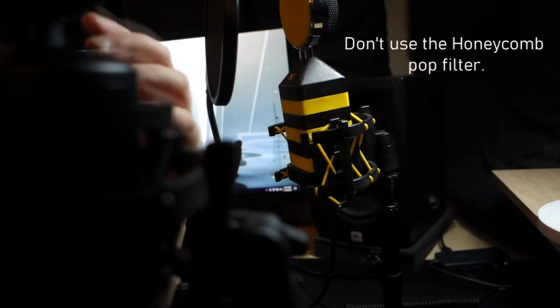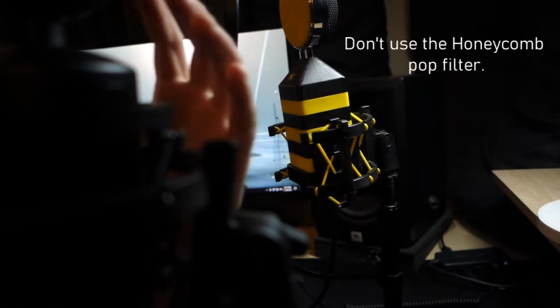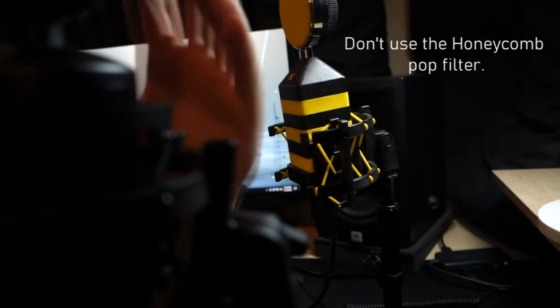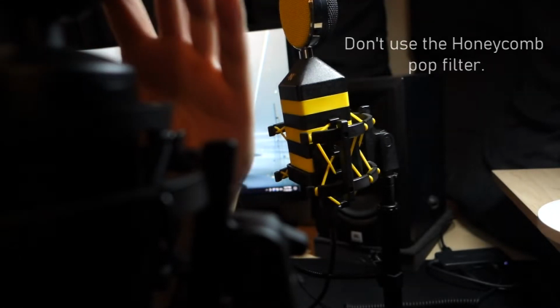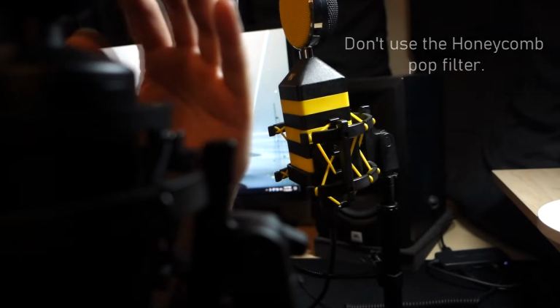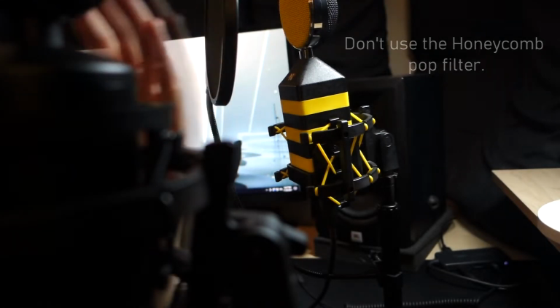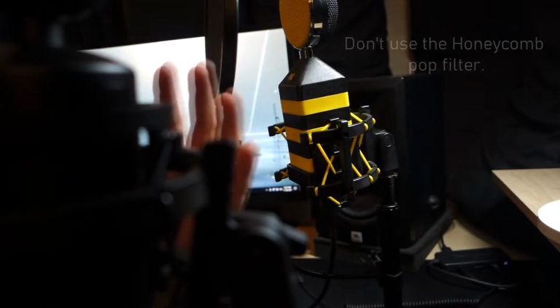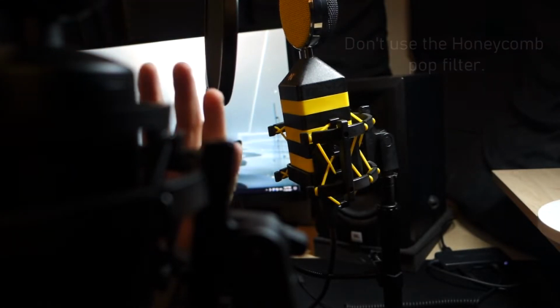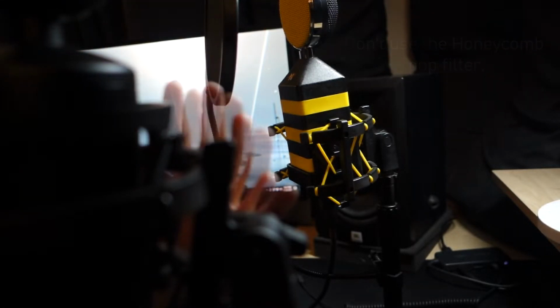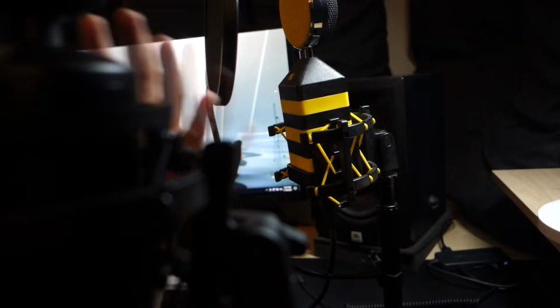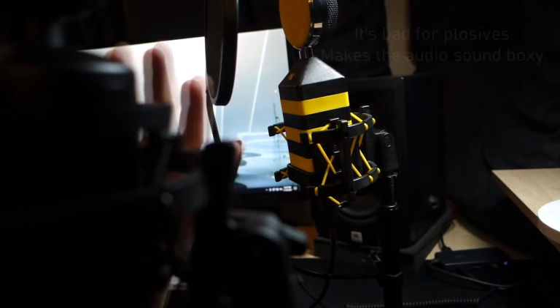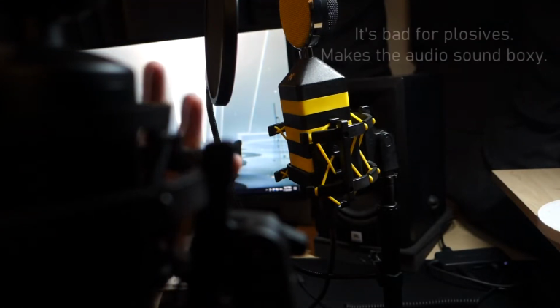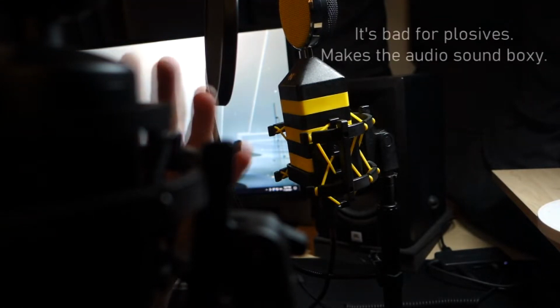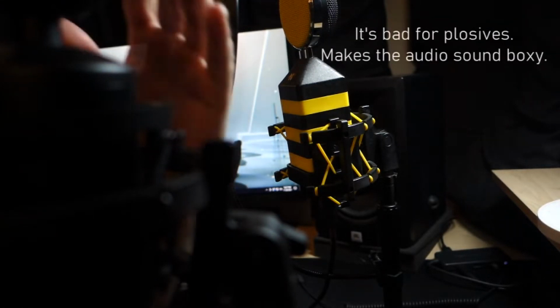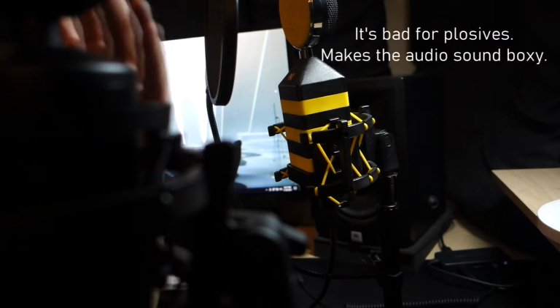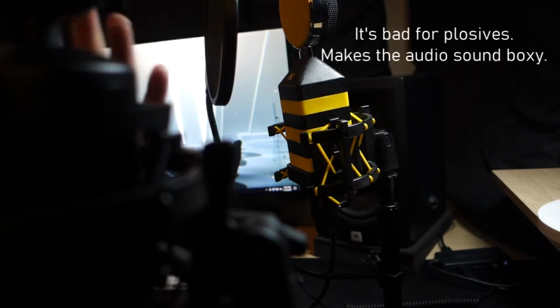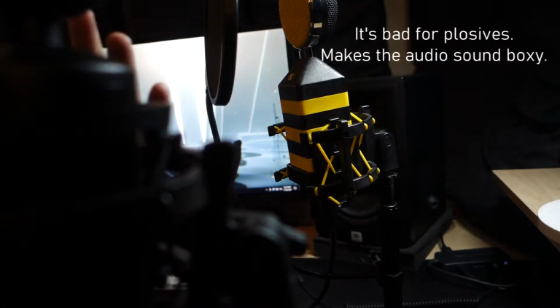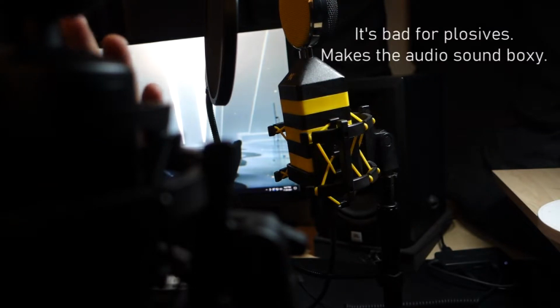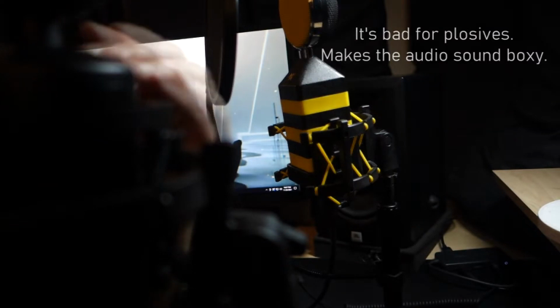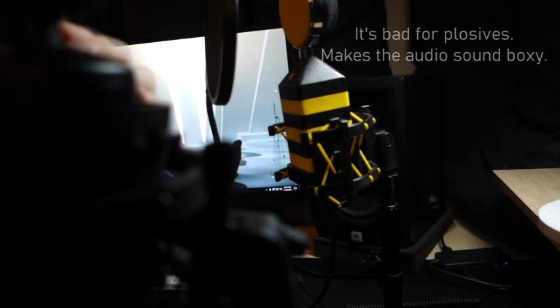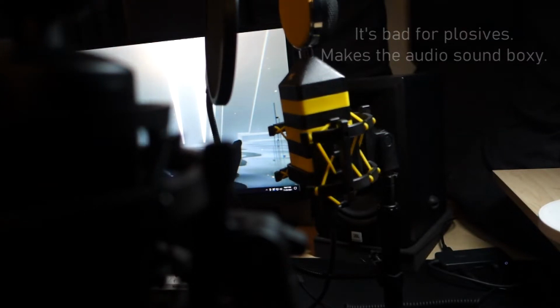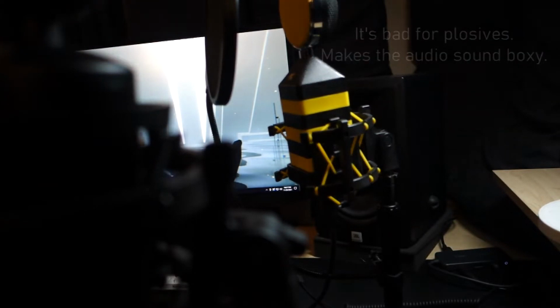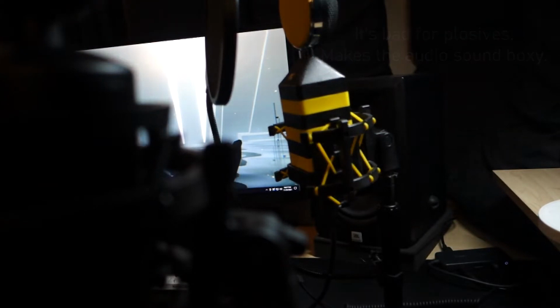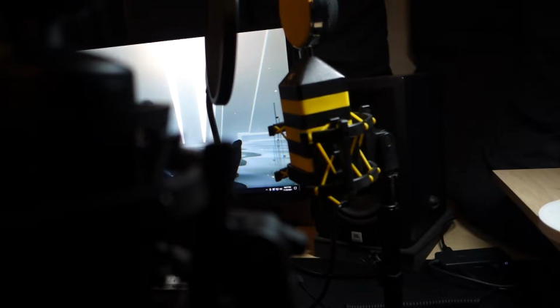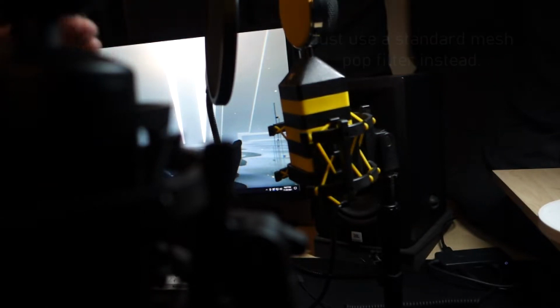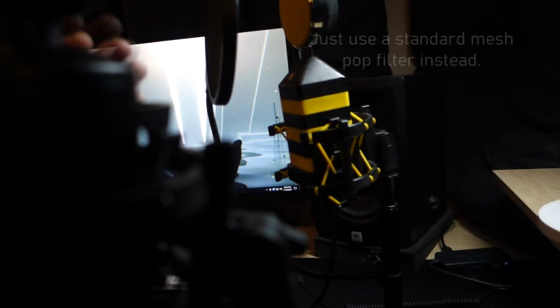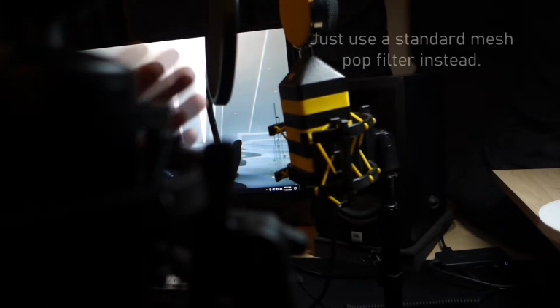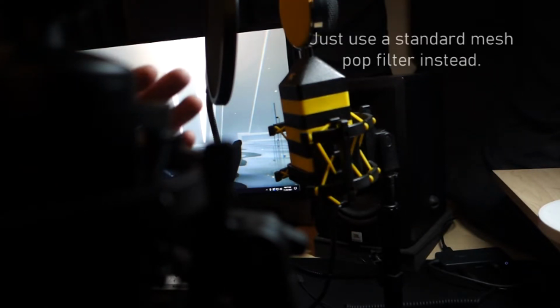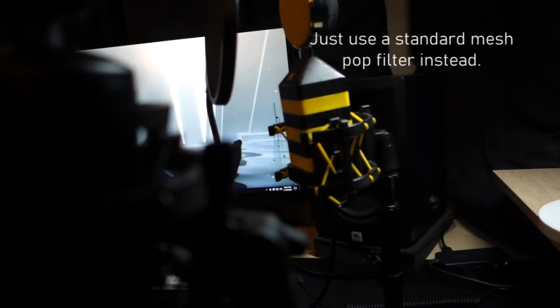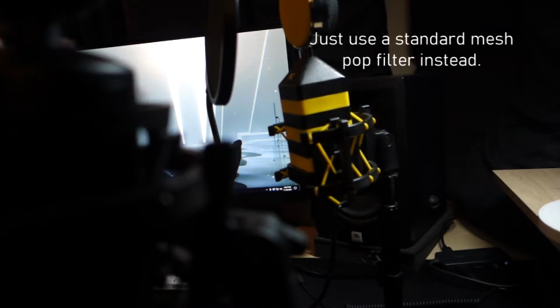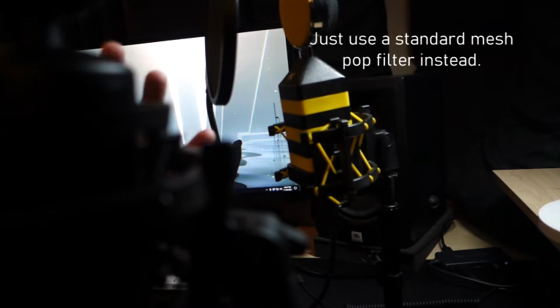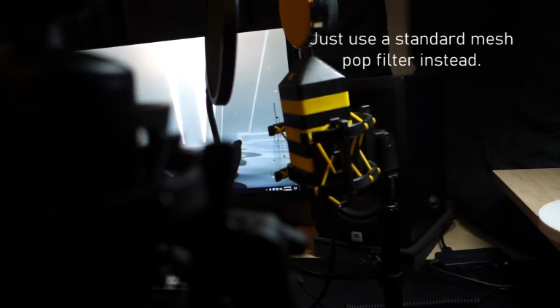So right now I'm speaking into the Neat King Bee version 2. This is how the audio sounds and I'm going to switch off and do different things.